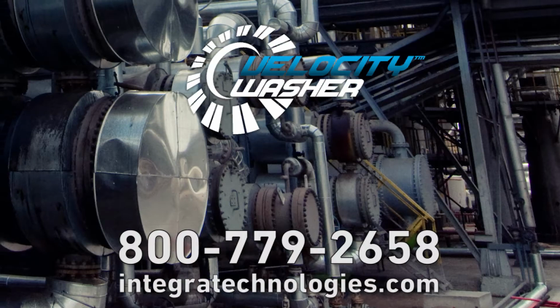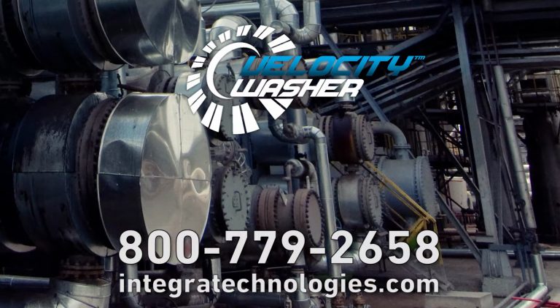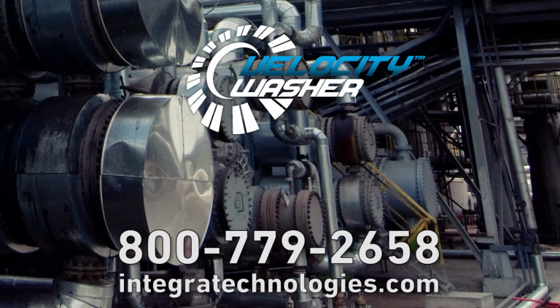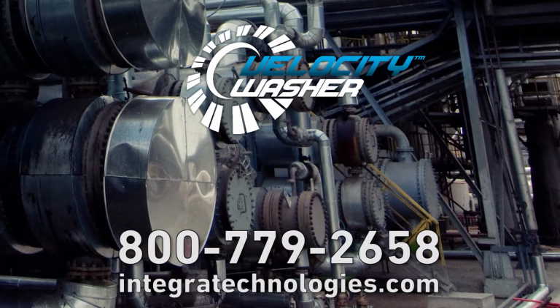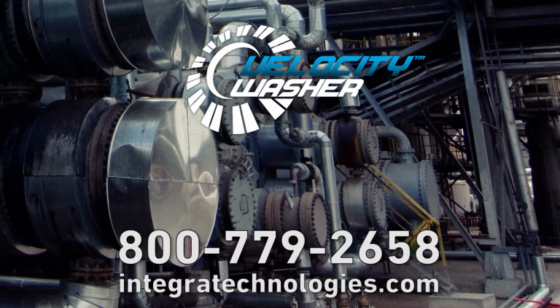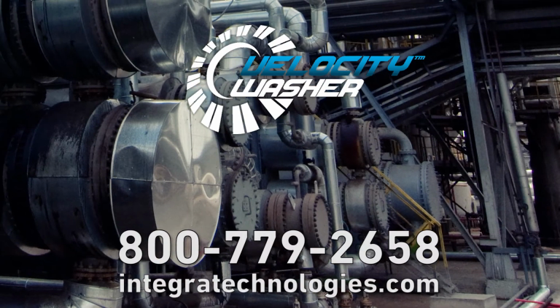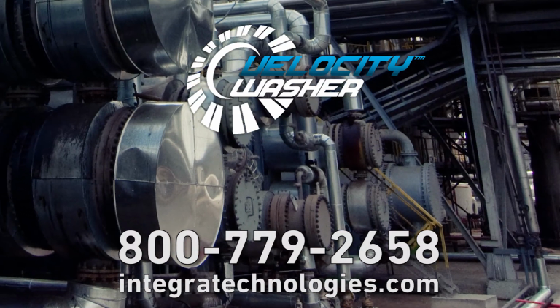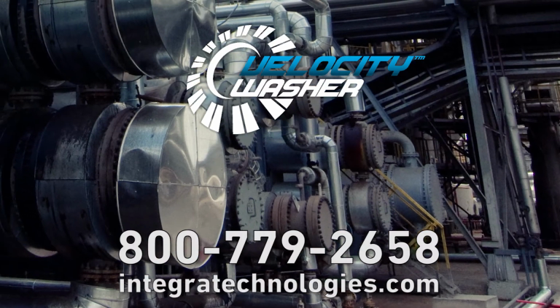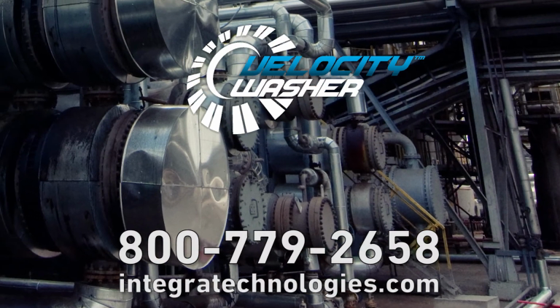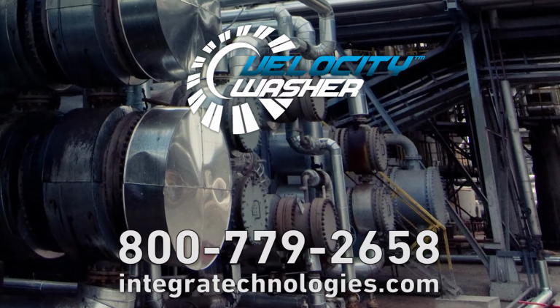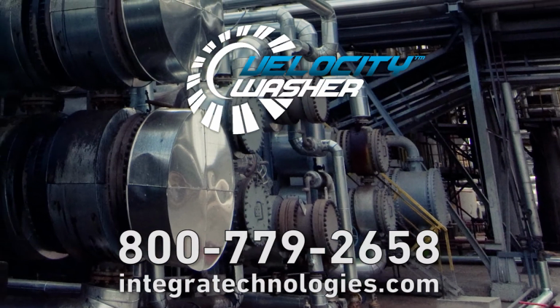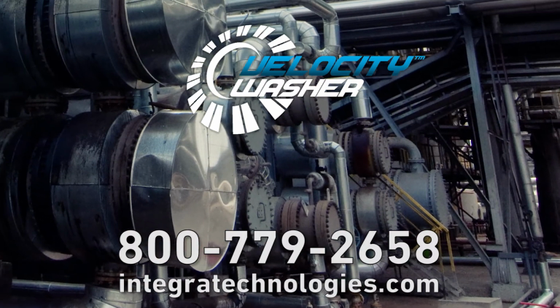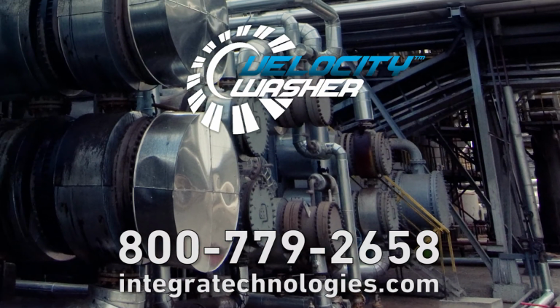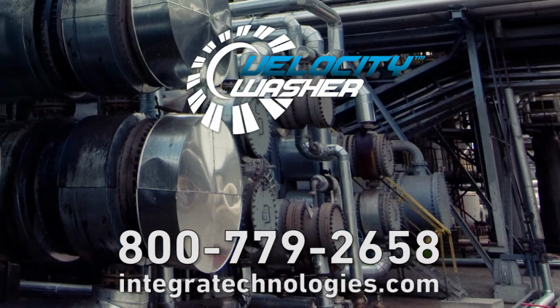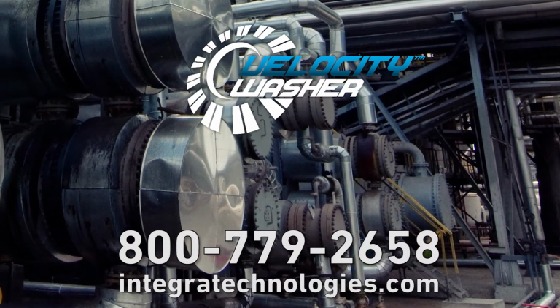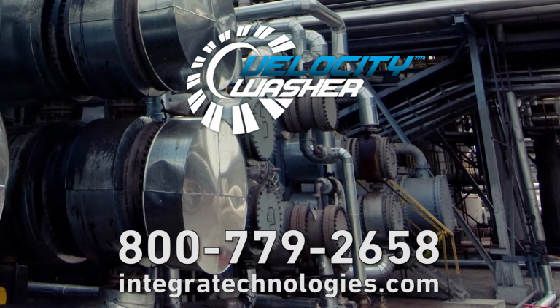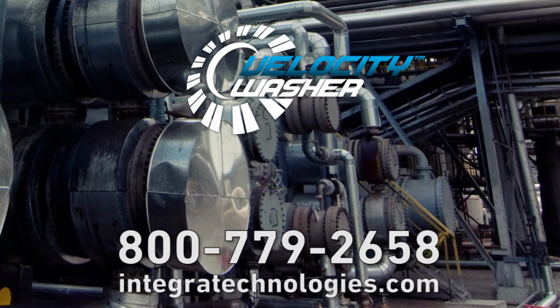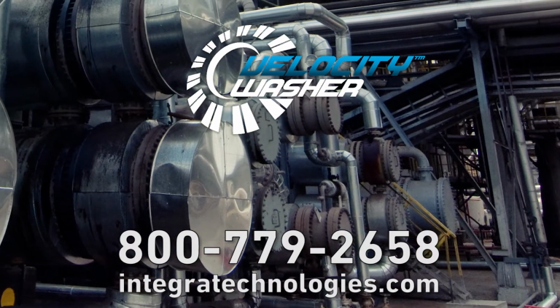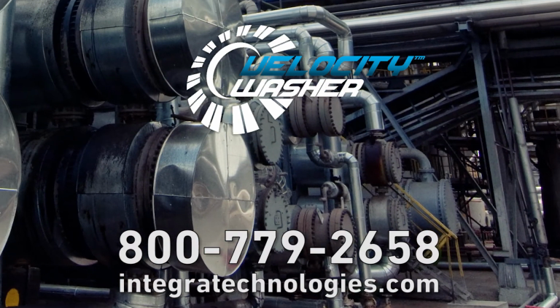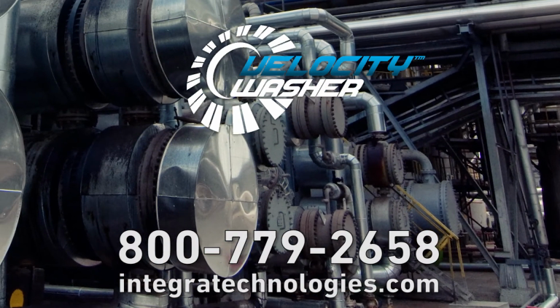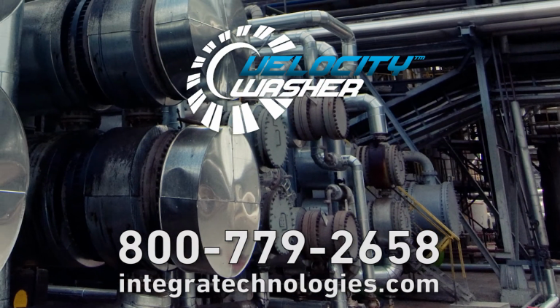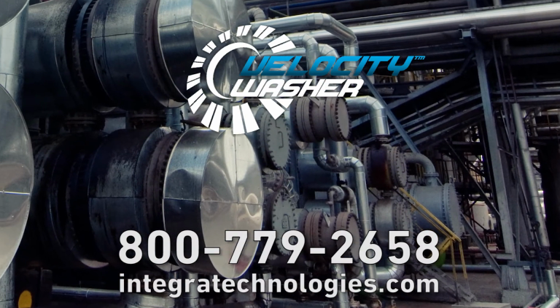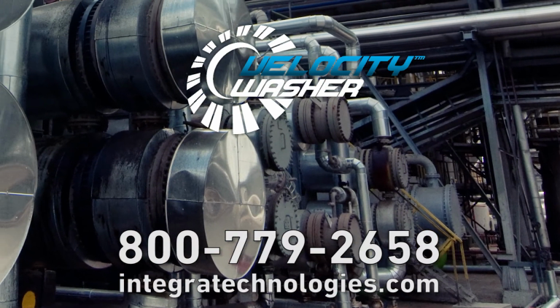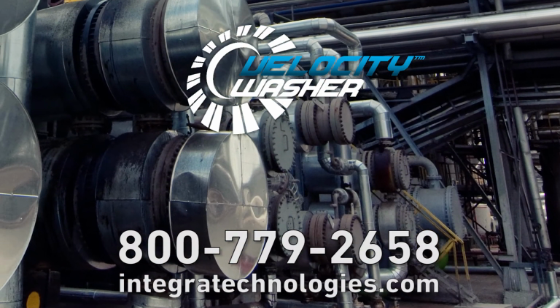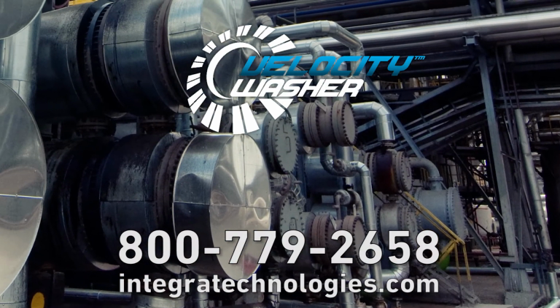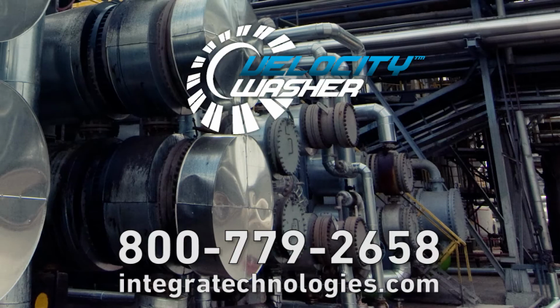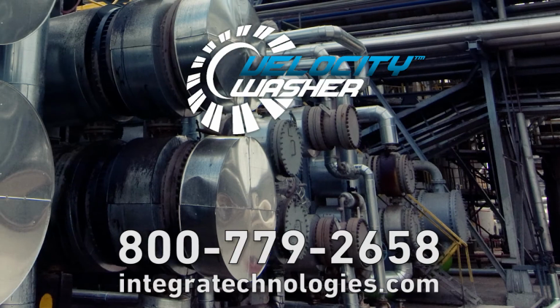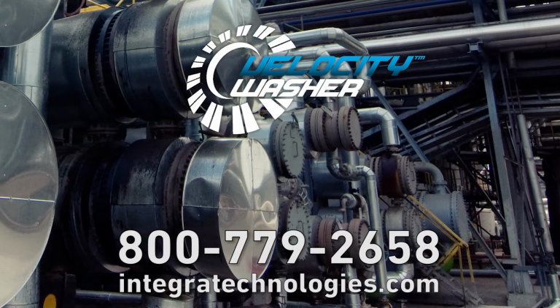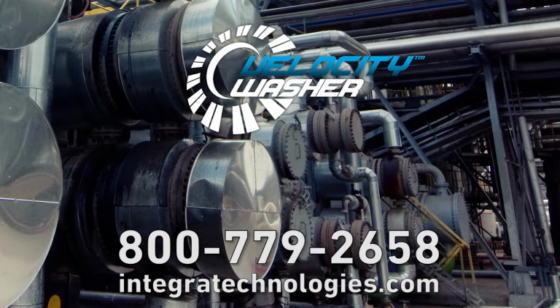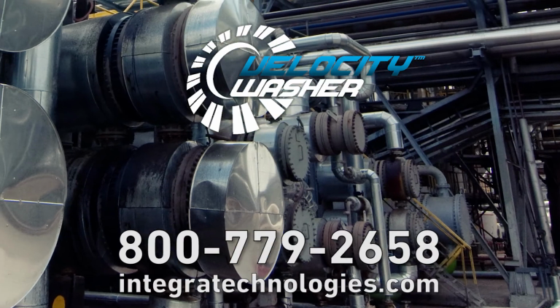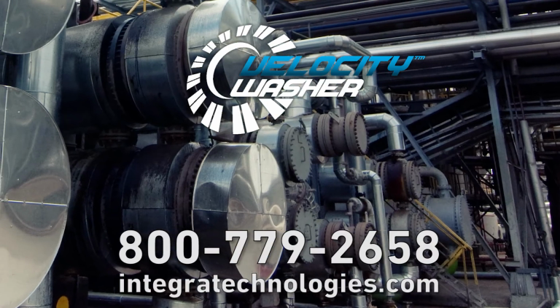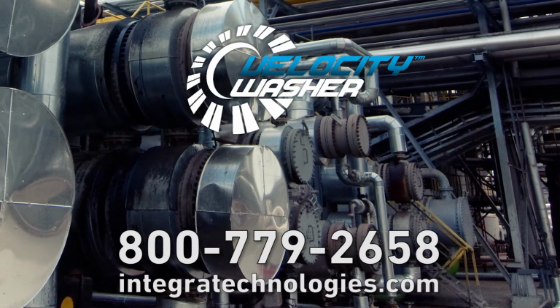Contact Integra to talk about eight times faster disassembly times on your critical flanges.